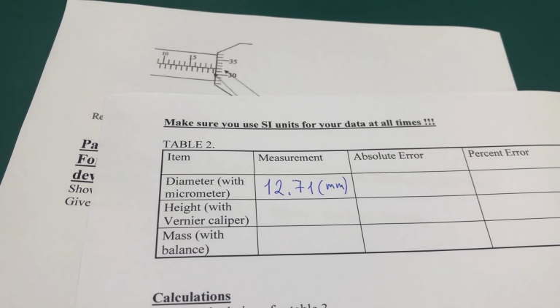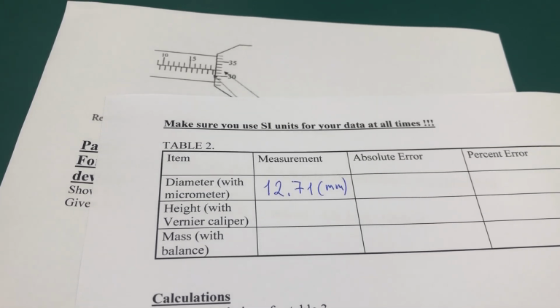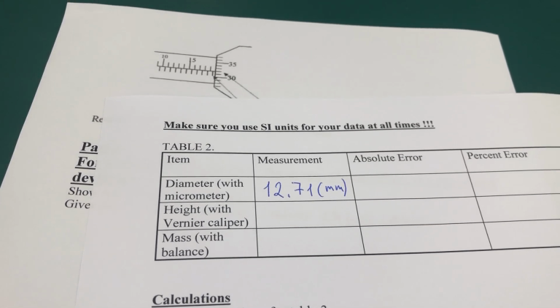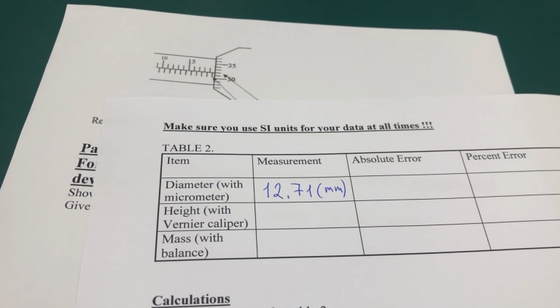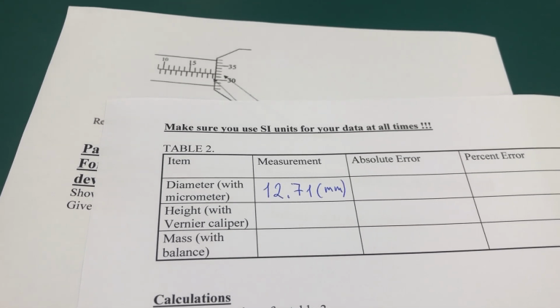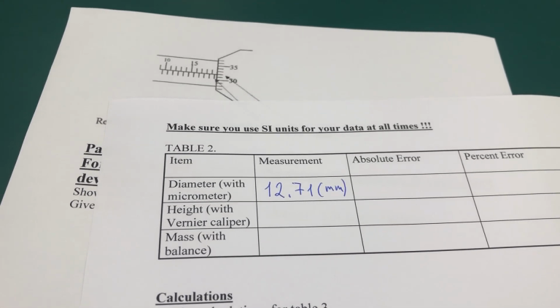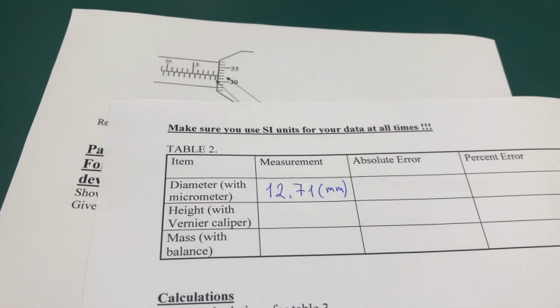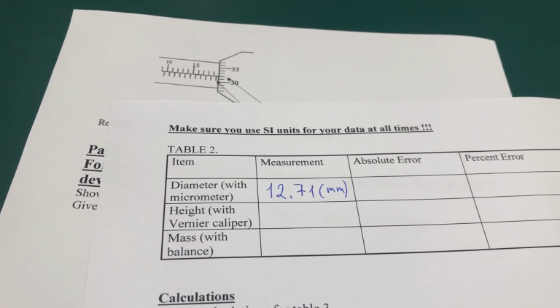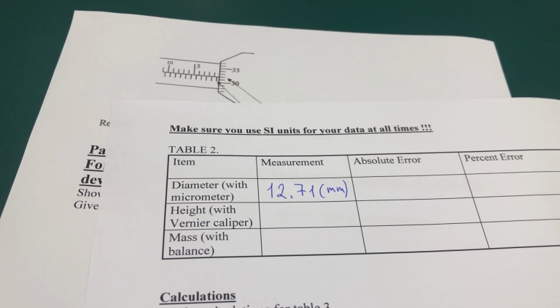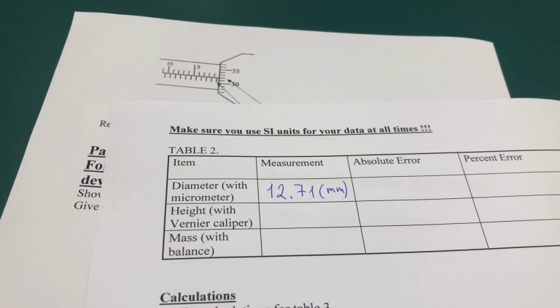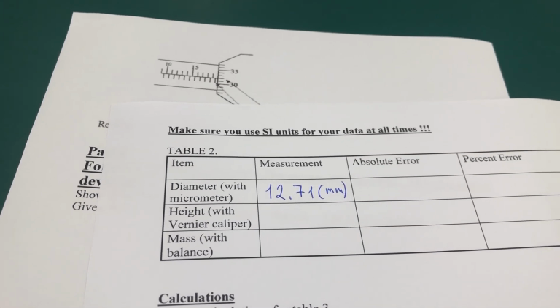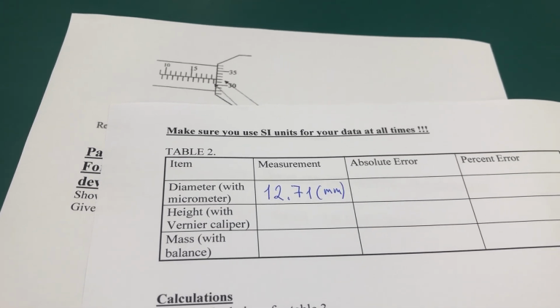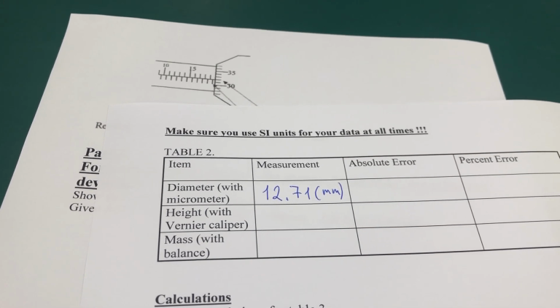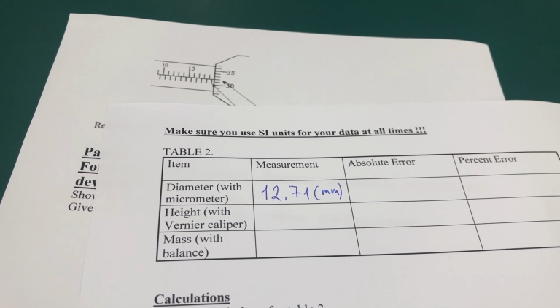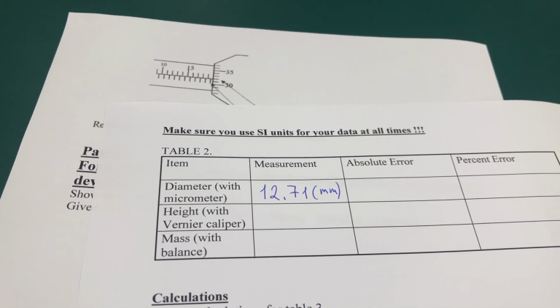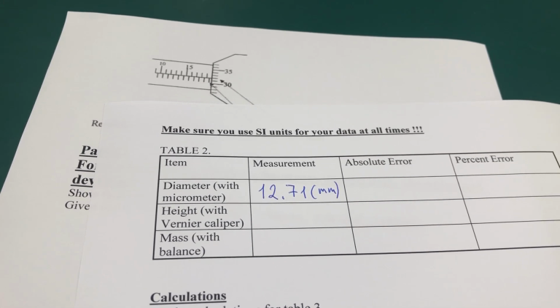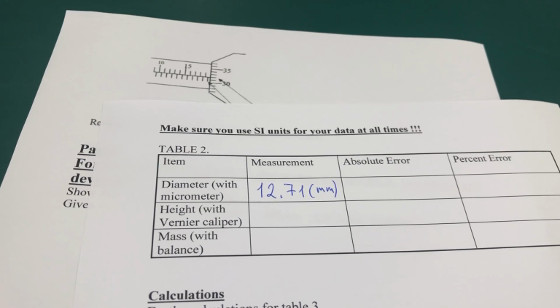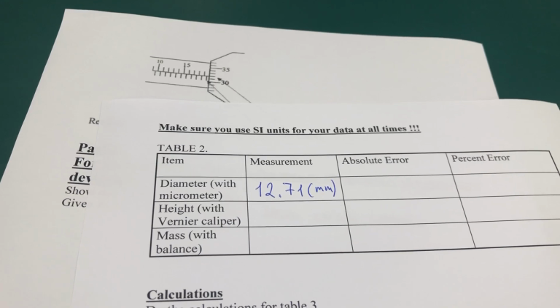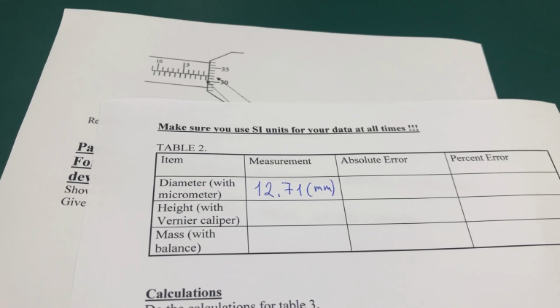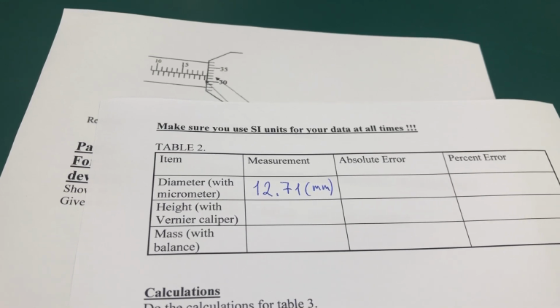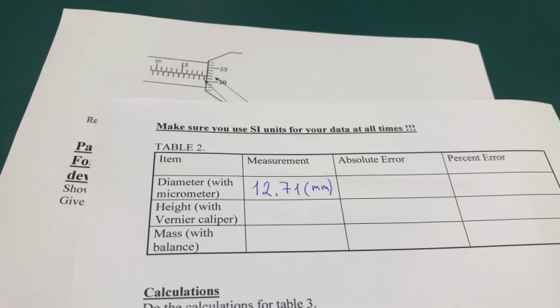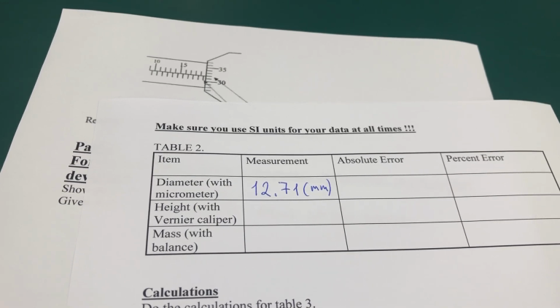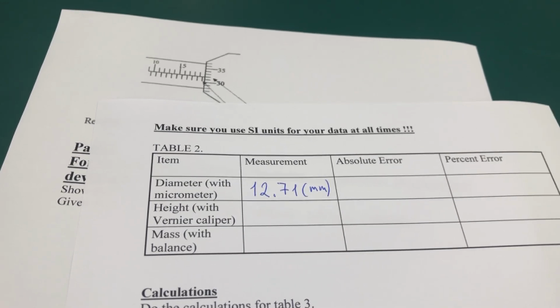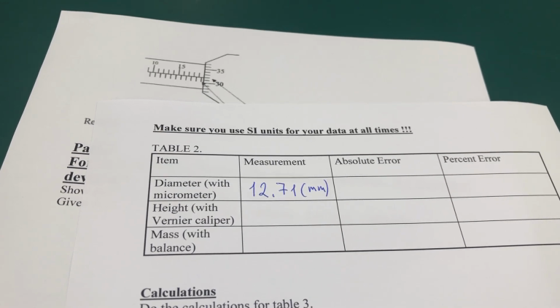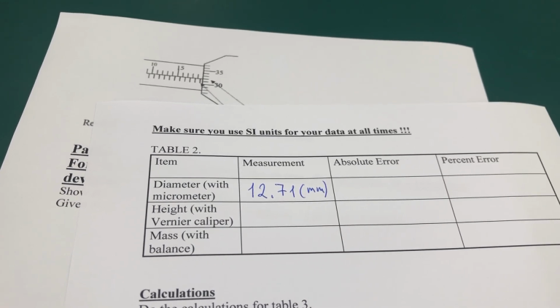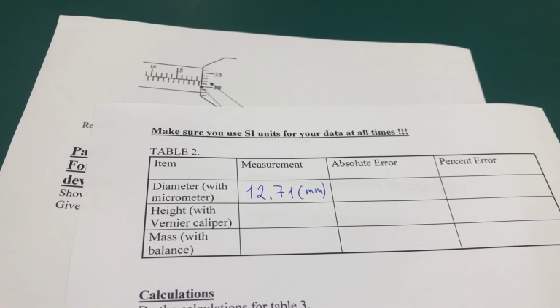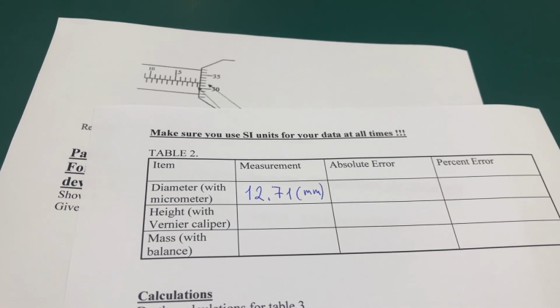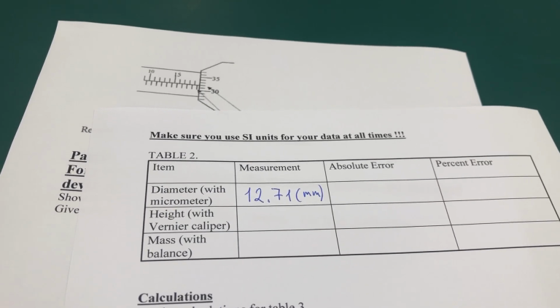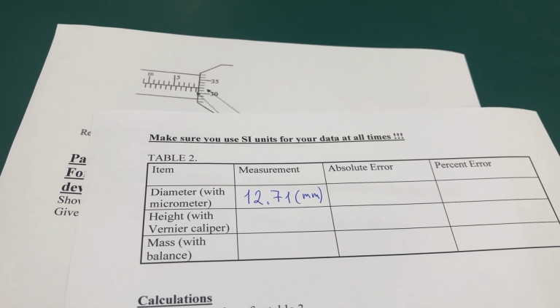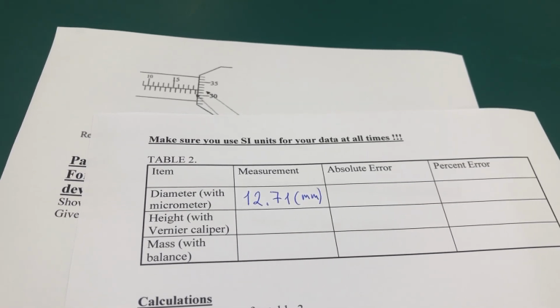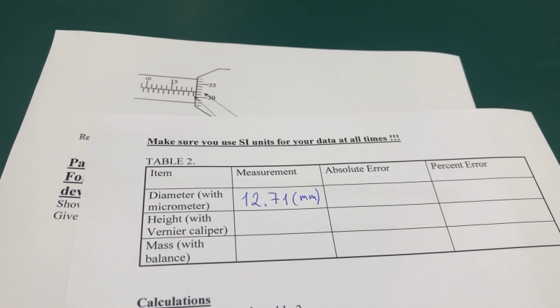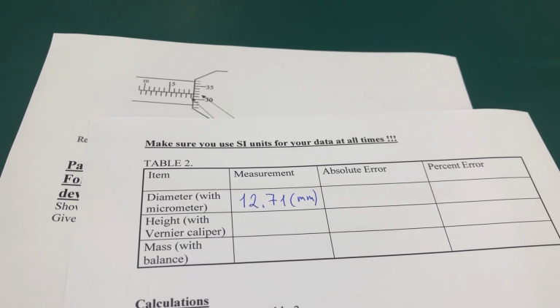Which is way more accurate than a vernier caliper.